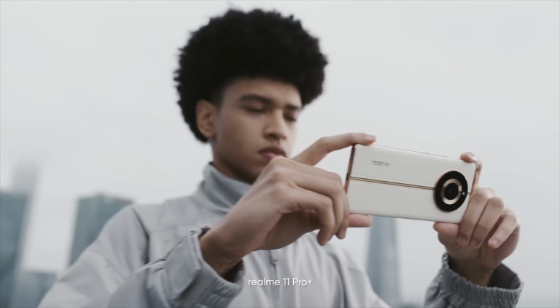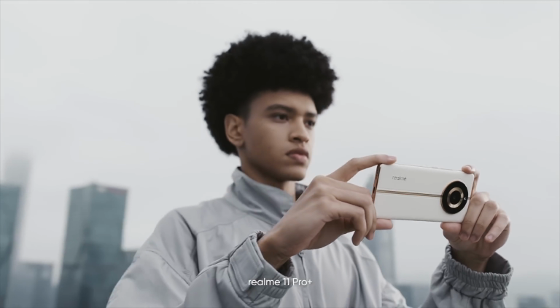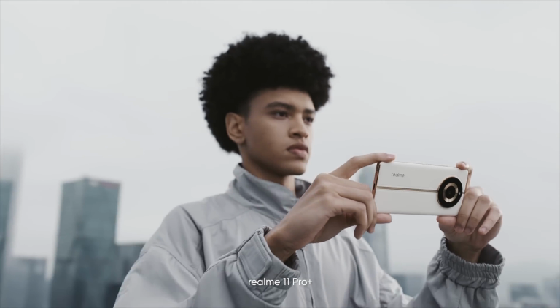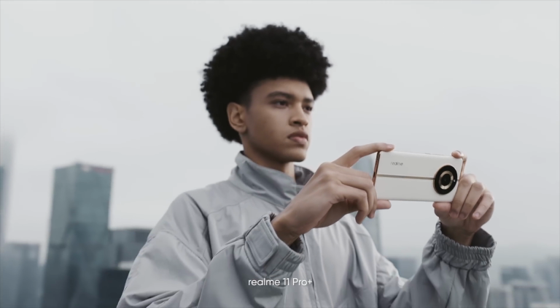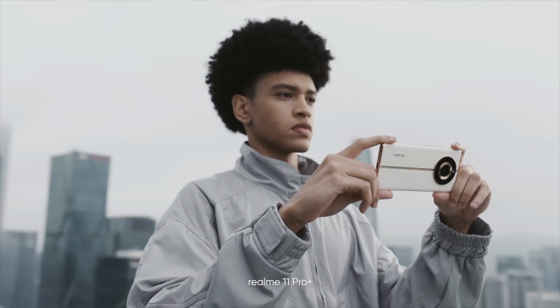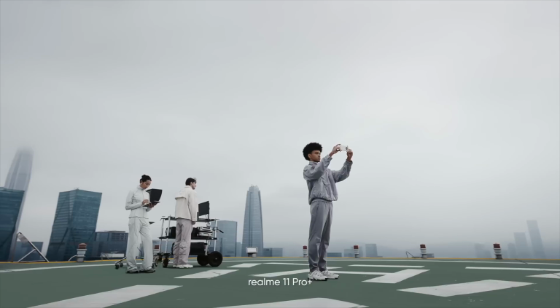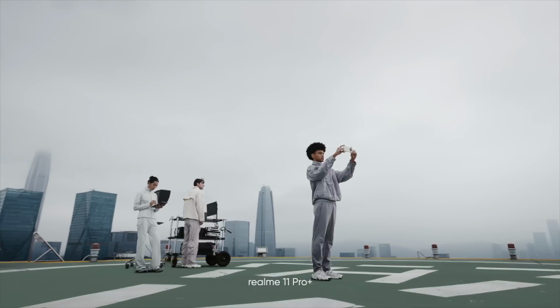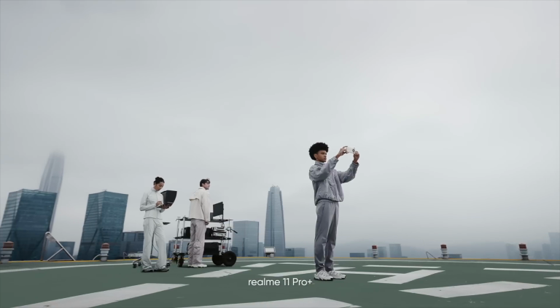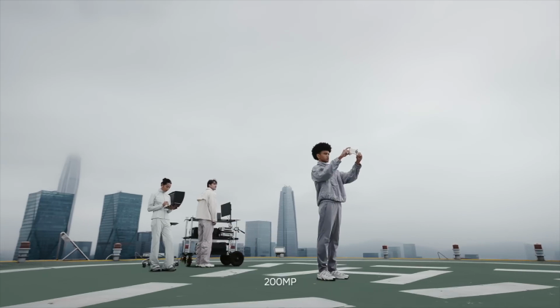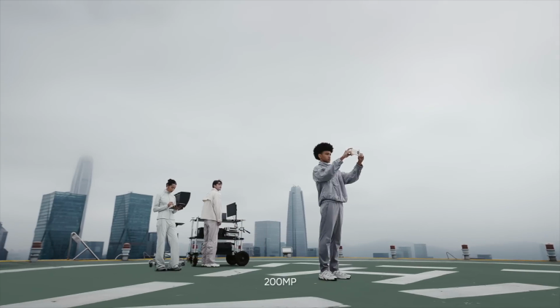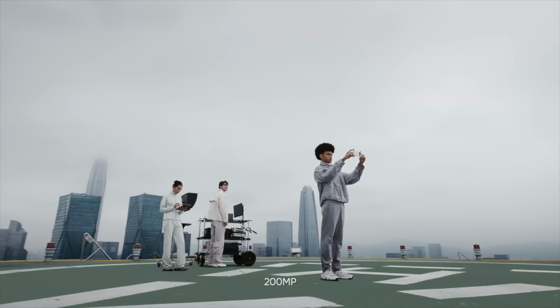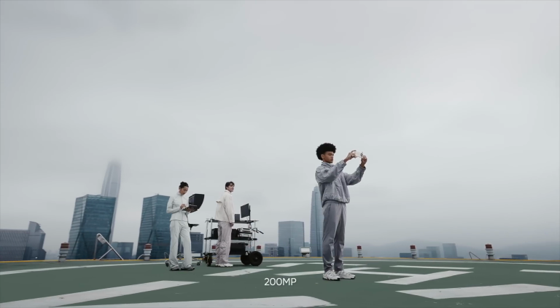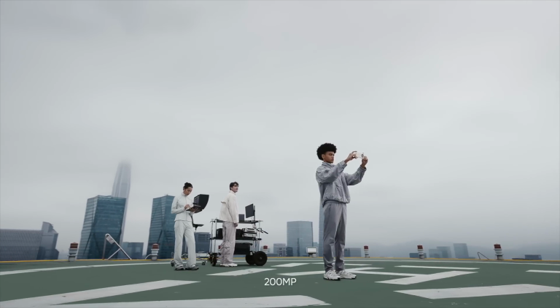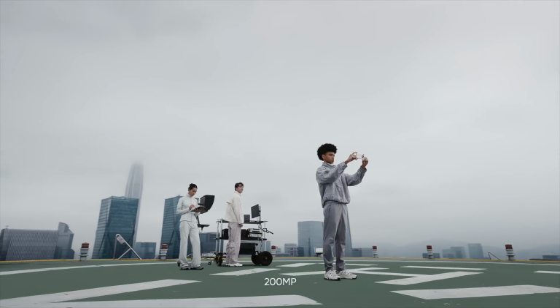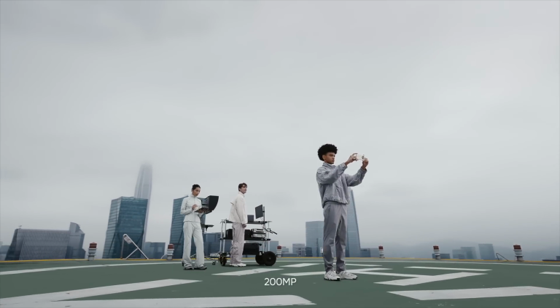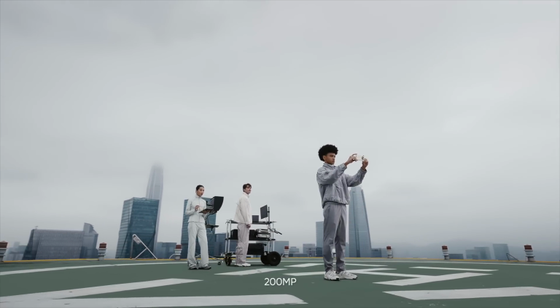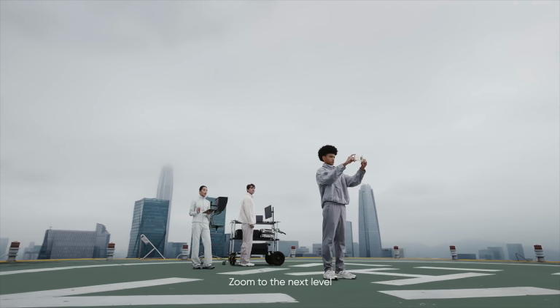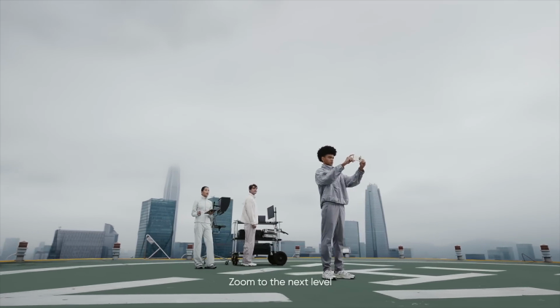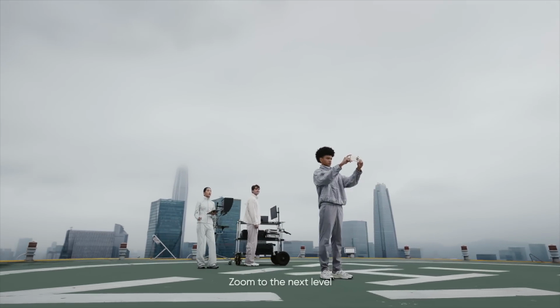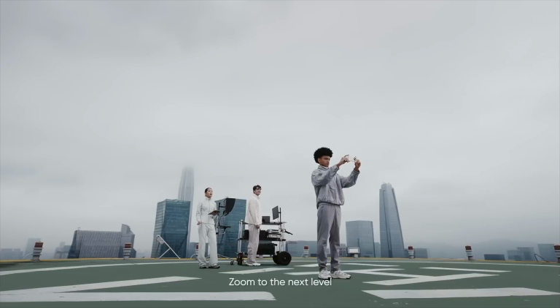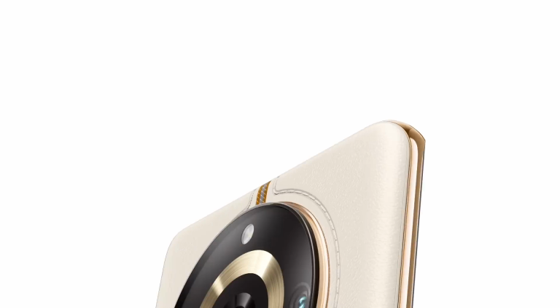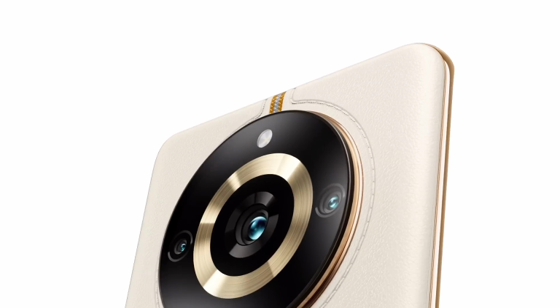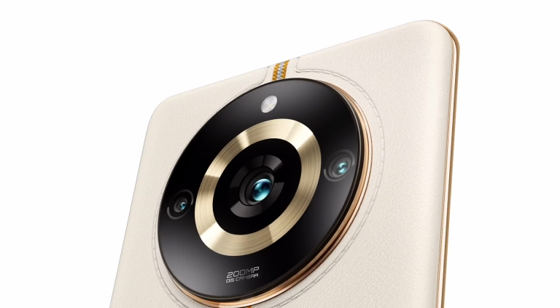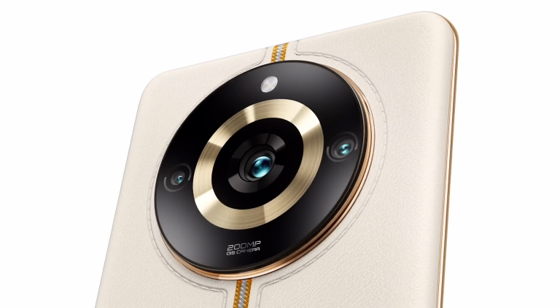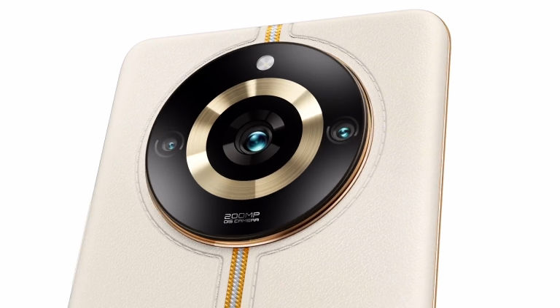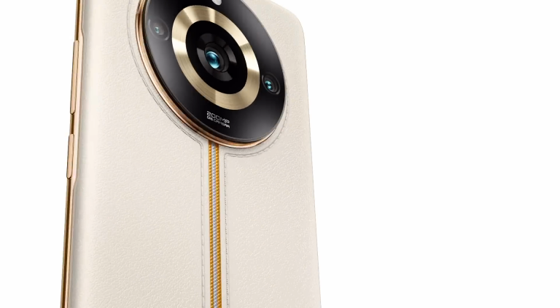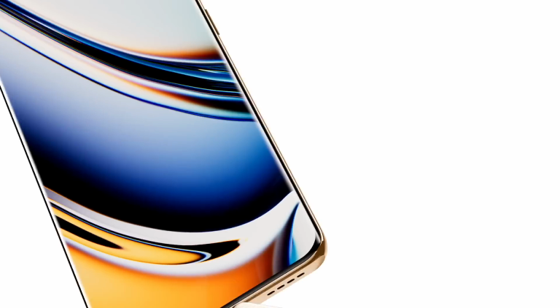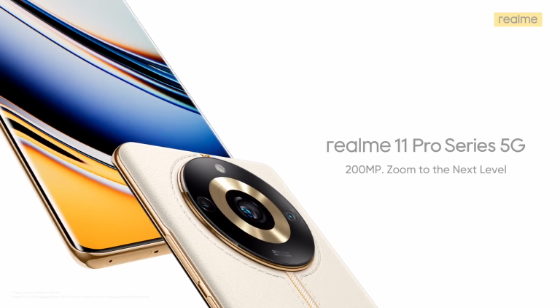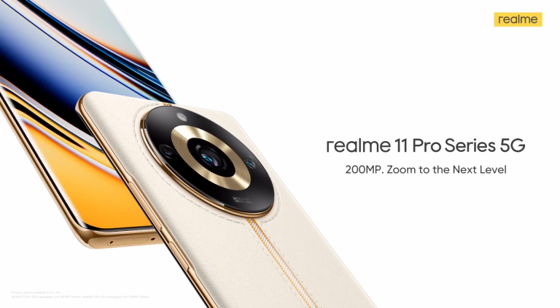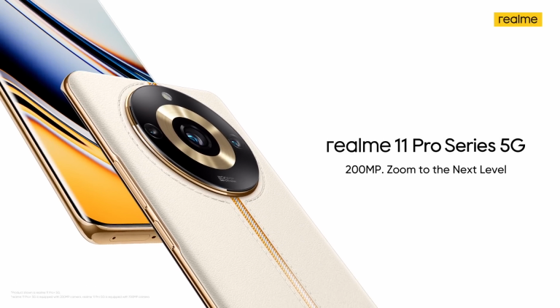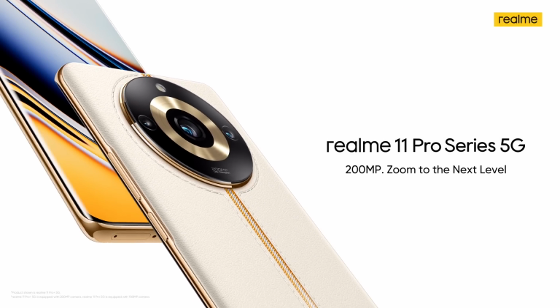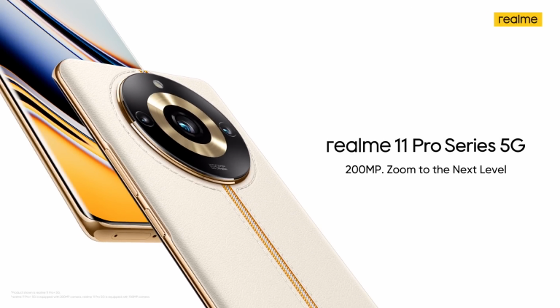Realme 11 Pro Plus. 200 megapixels. Zoom to the next level.